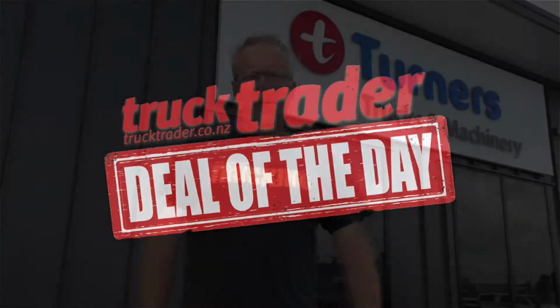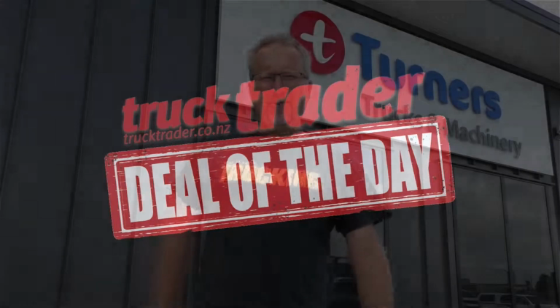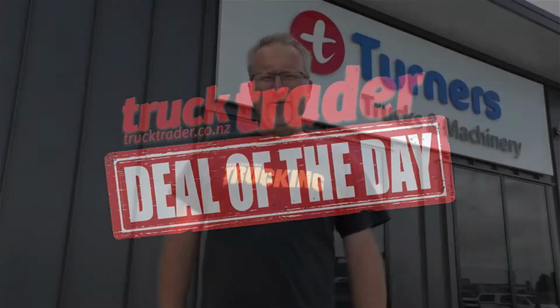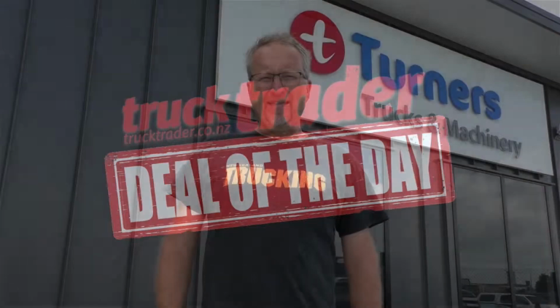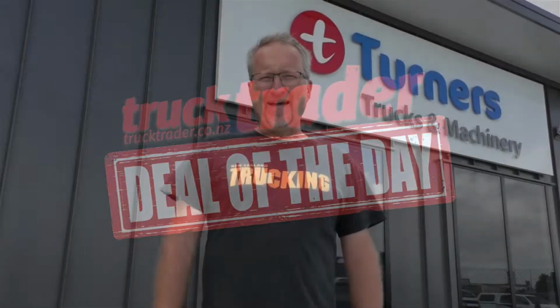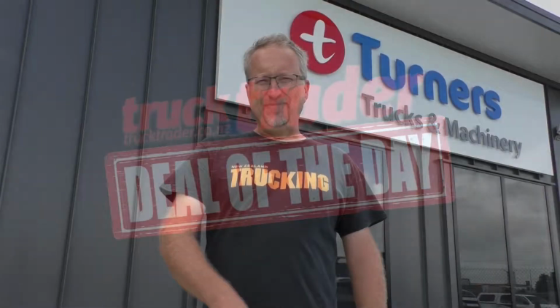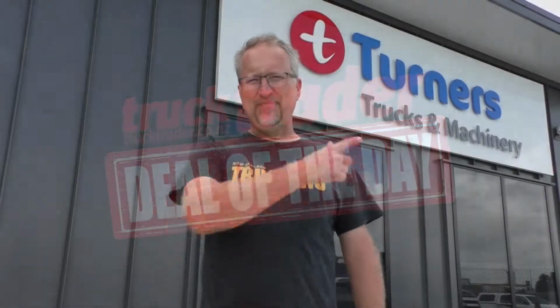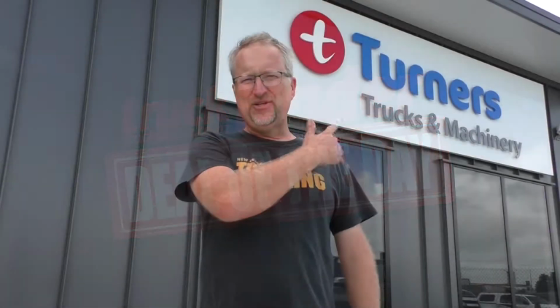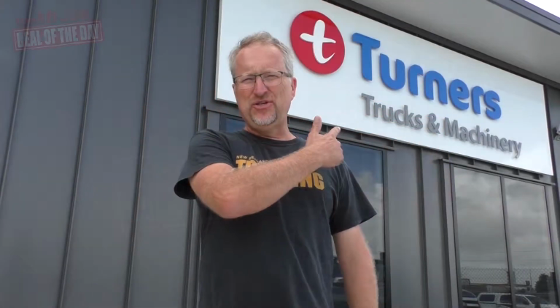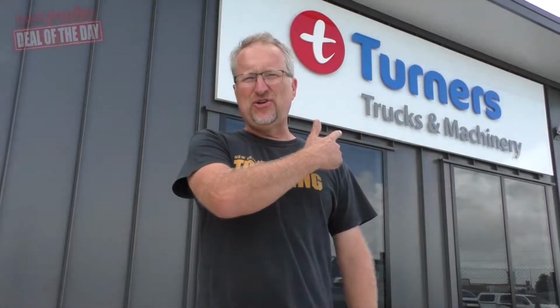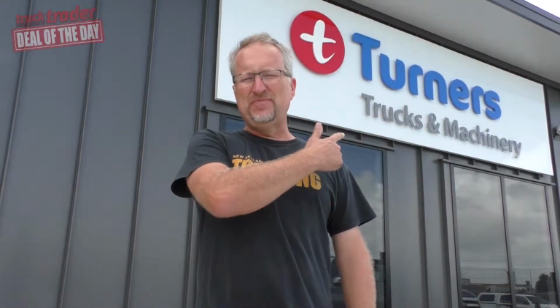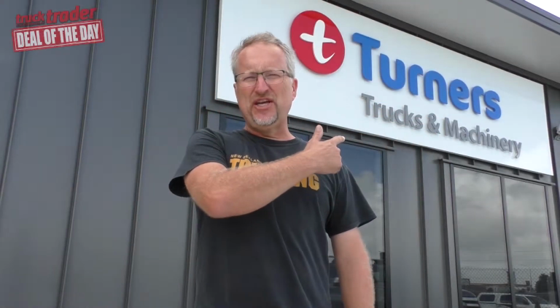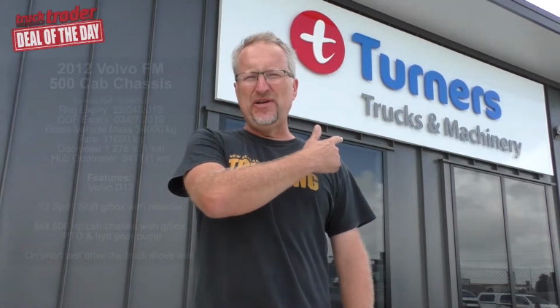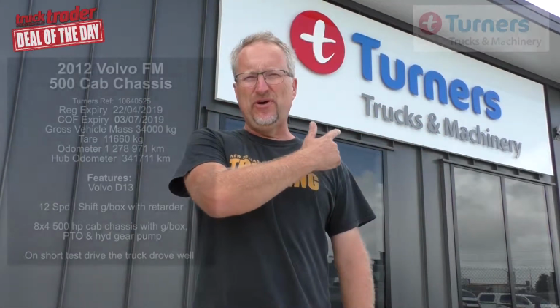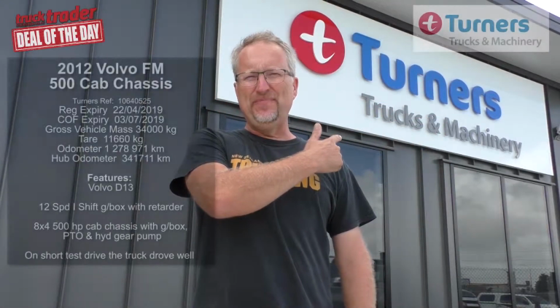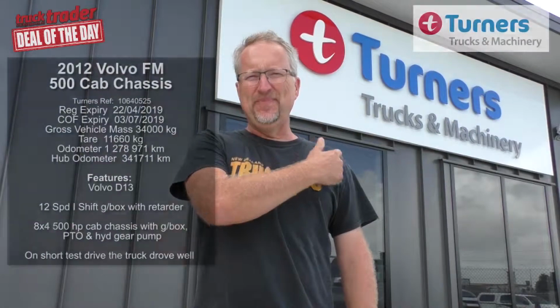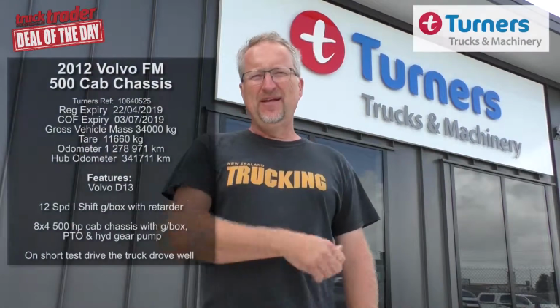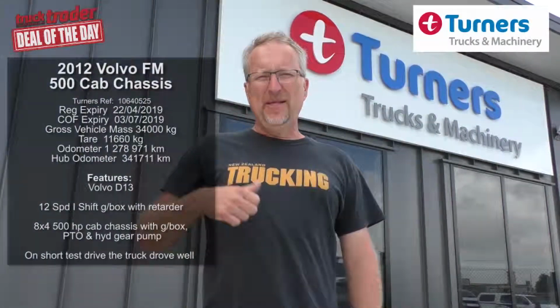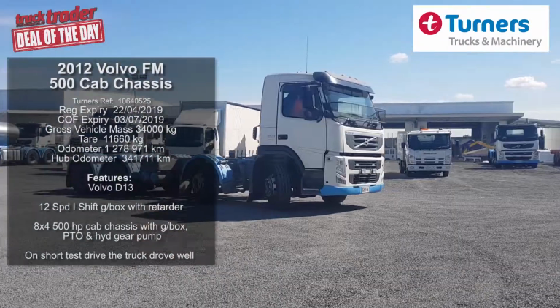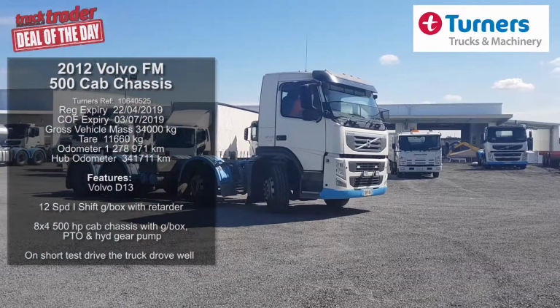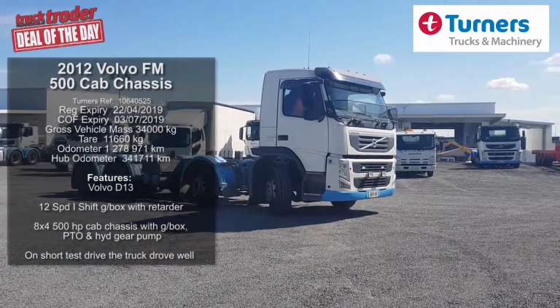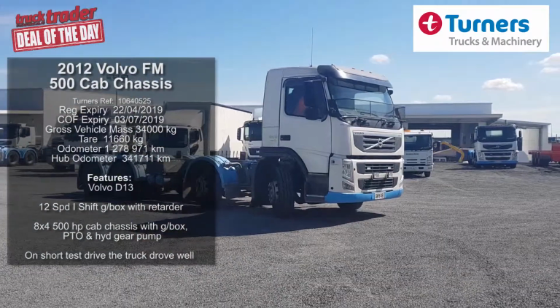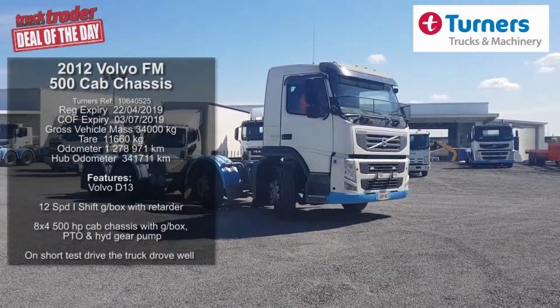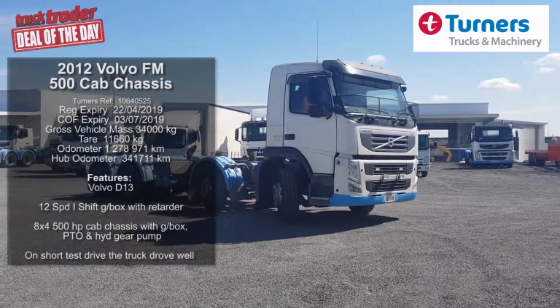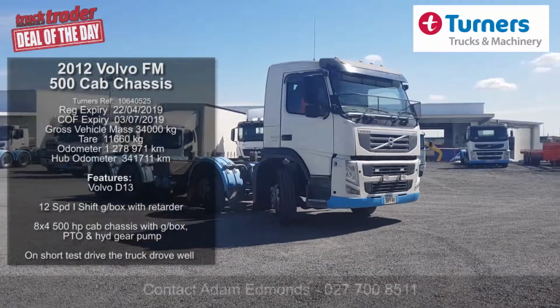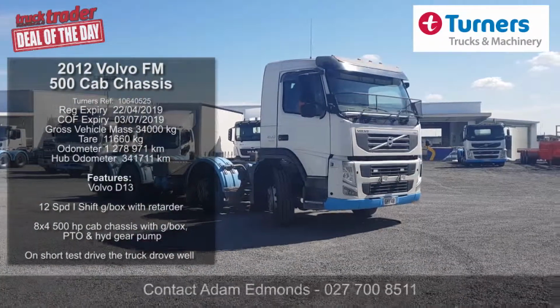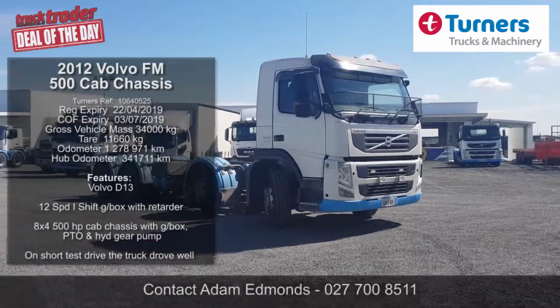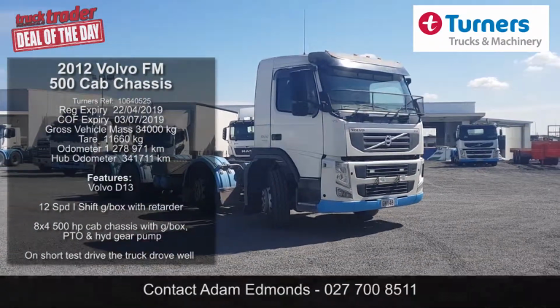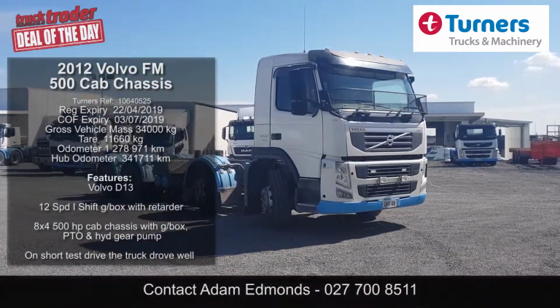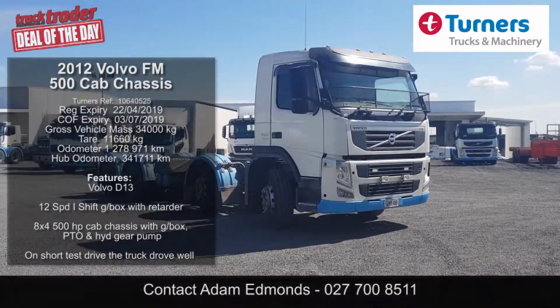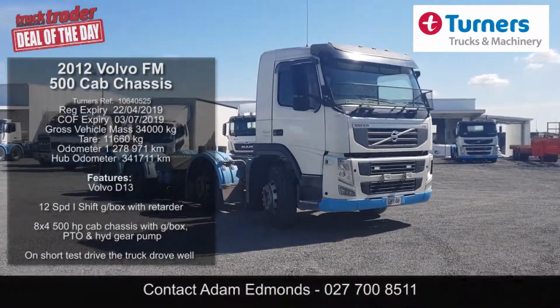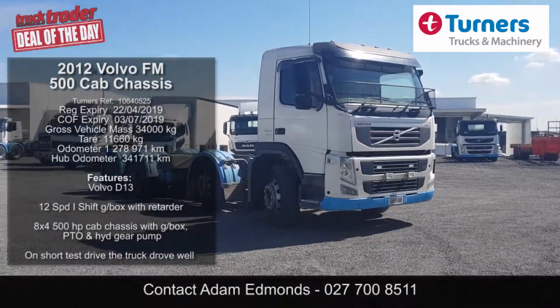Well, here we are today at Turner's Trucks and Machinery in Wiri. Let's go out the back and see what's on the yard and see what's happening on the auction list.